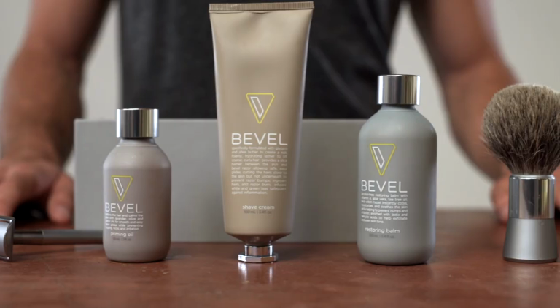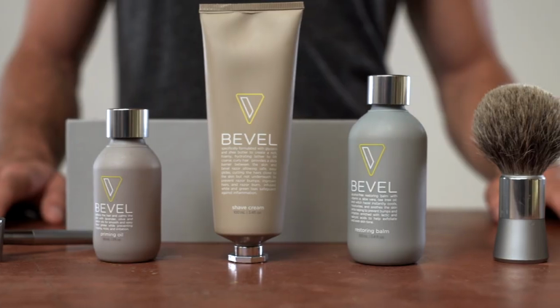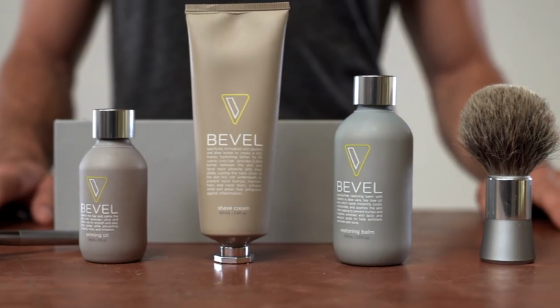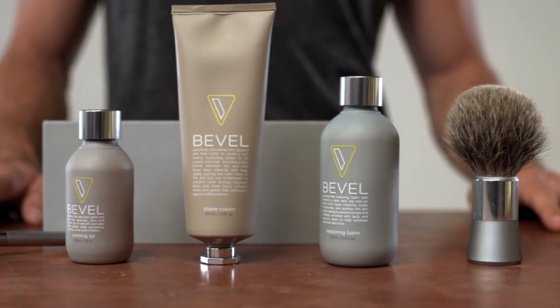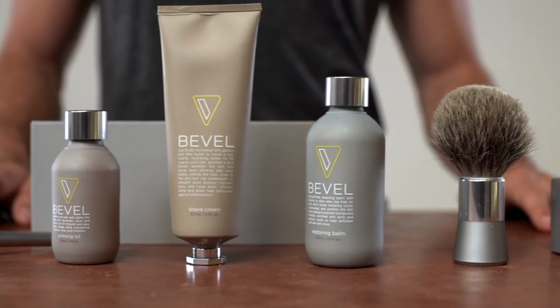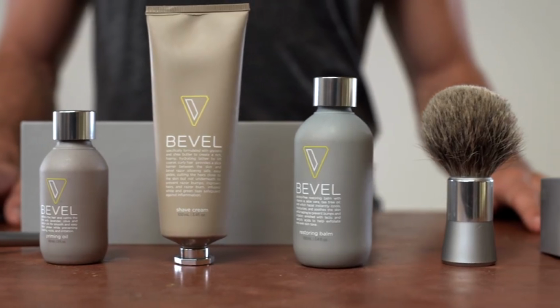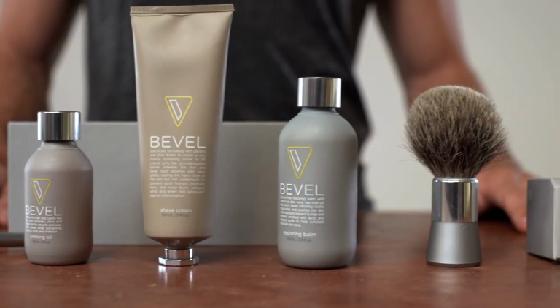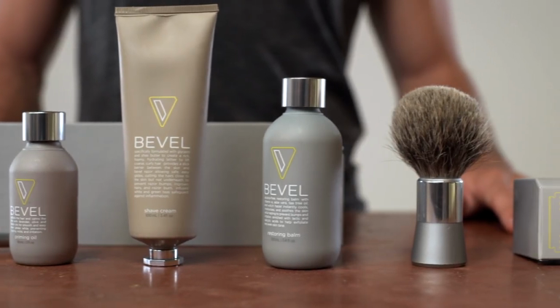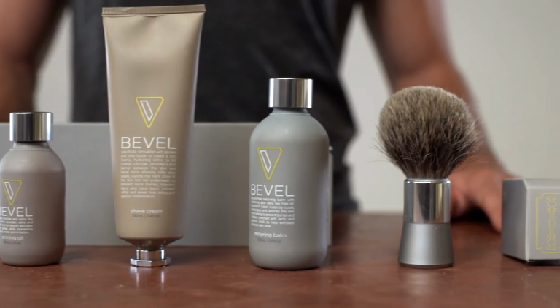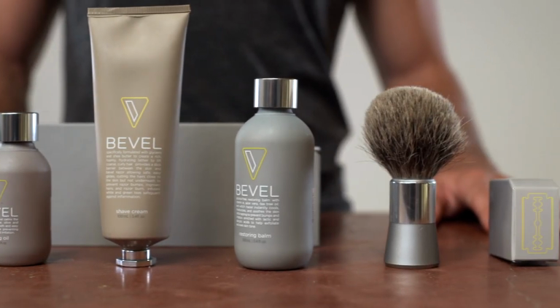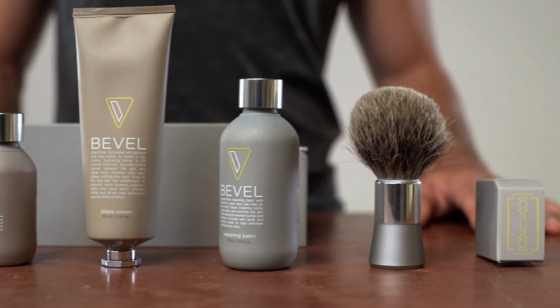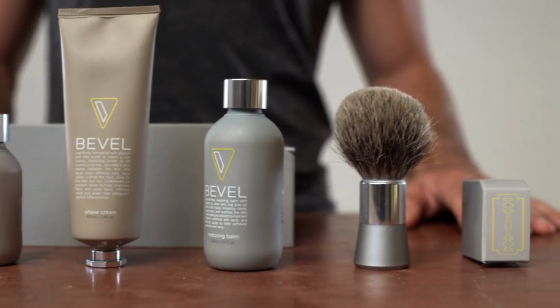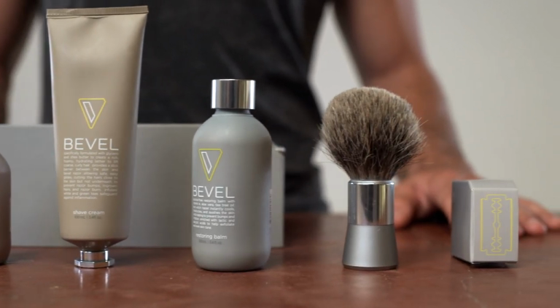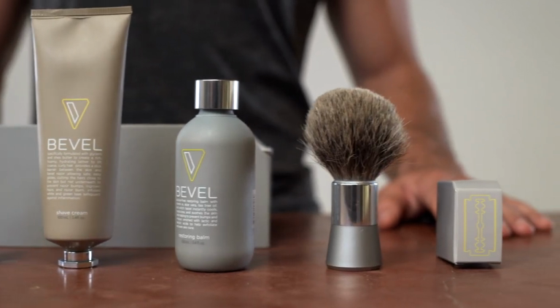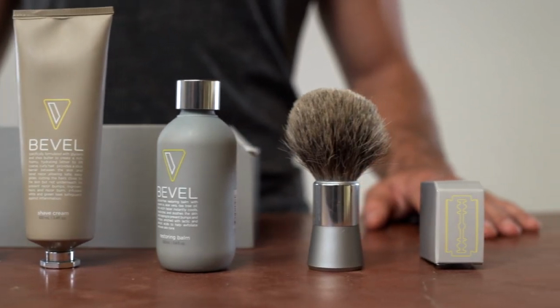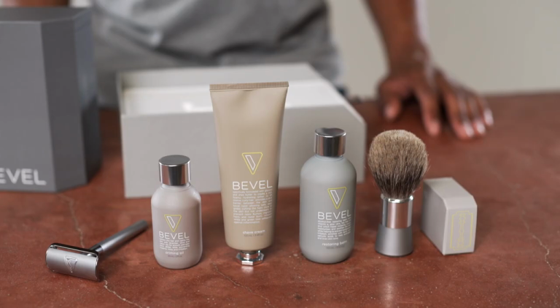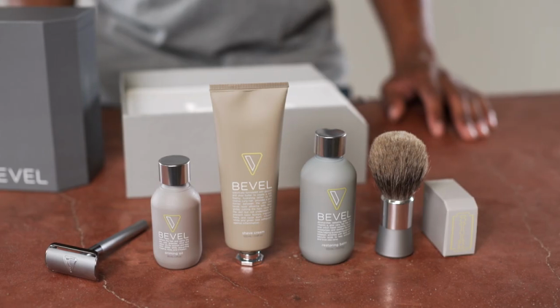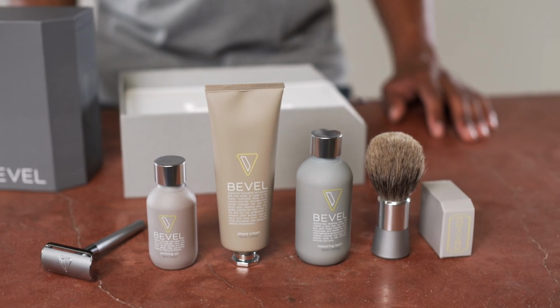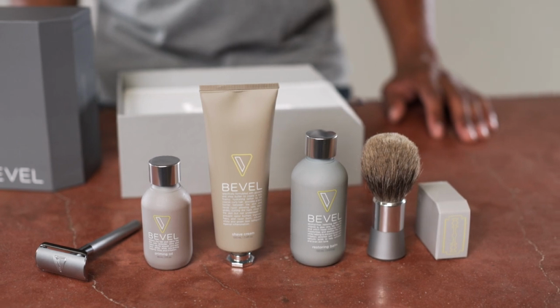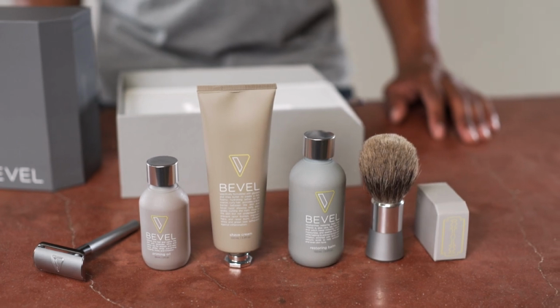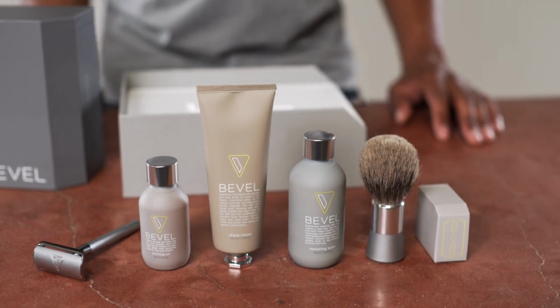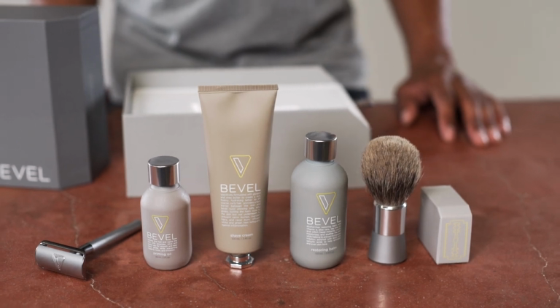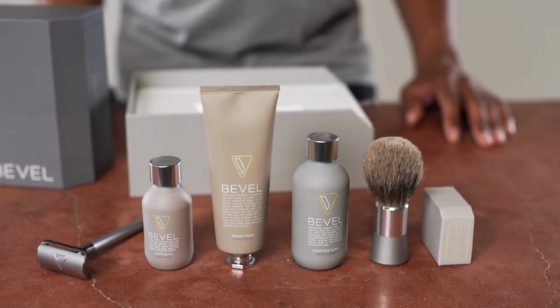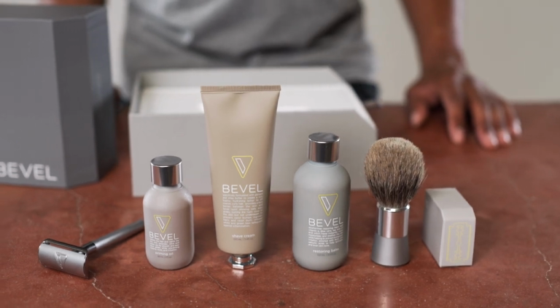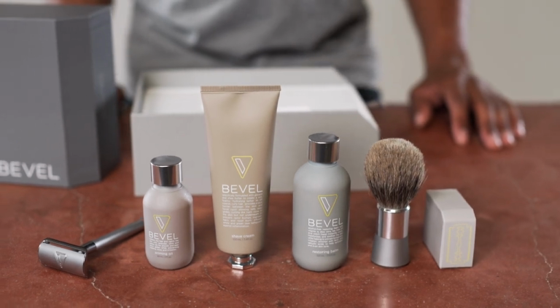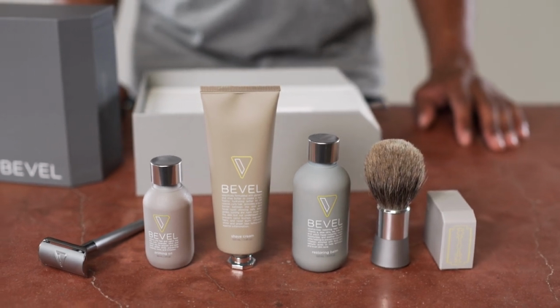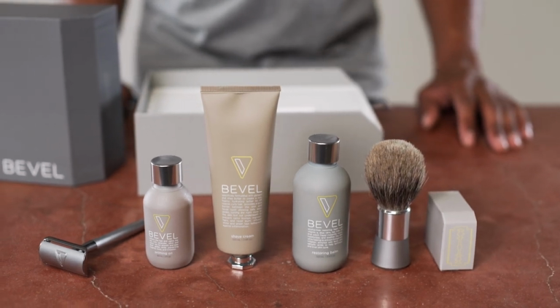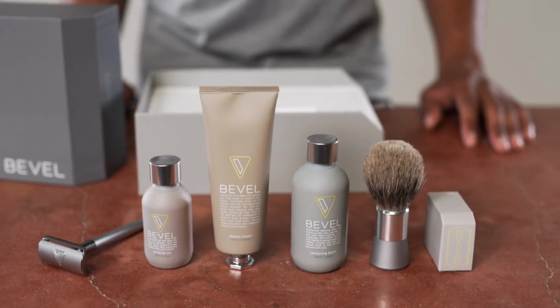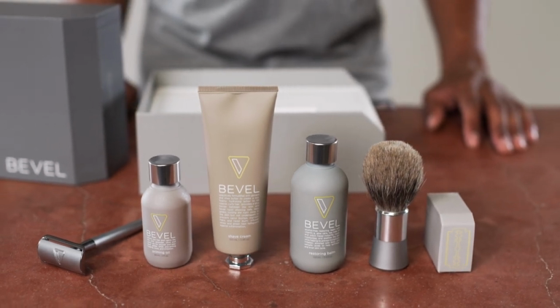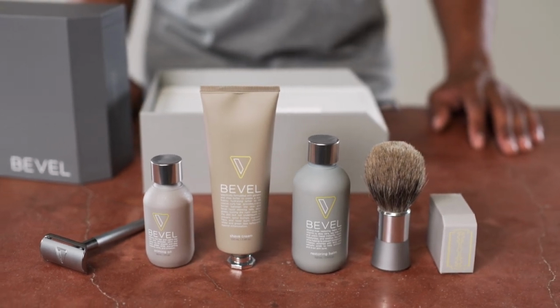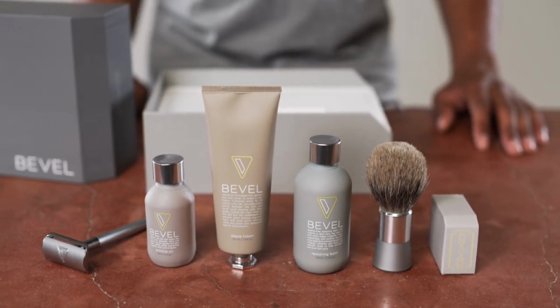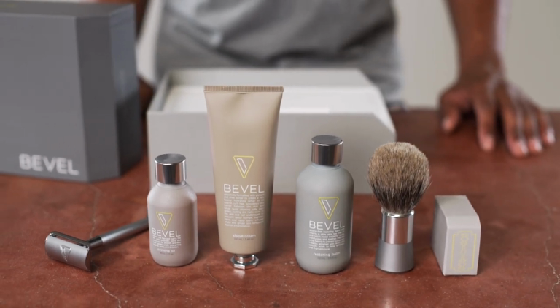For more information on the Bevel Shave System, visit GetBevel.com and join this revolution in shaving.